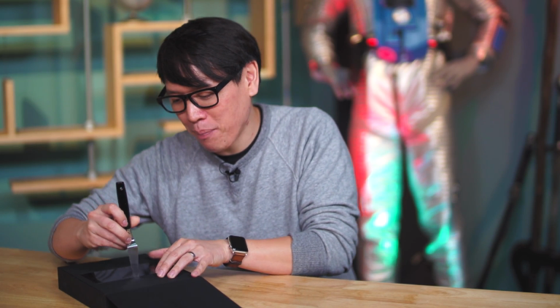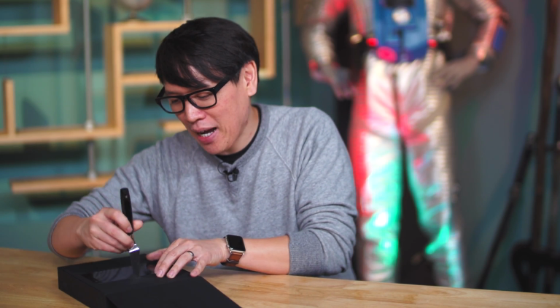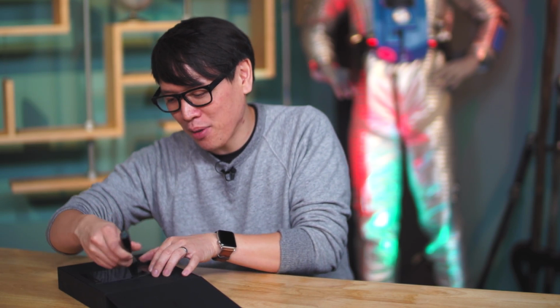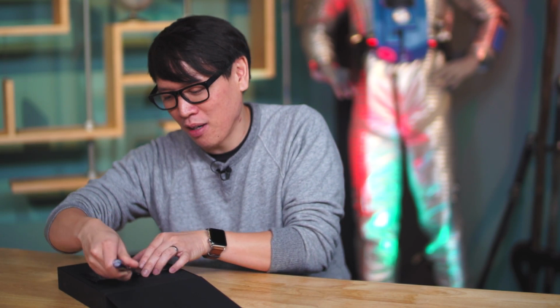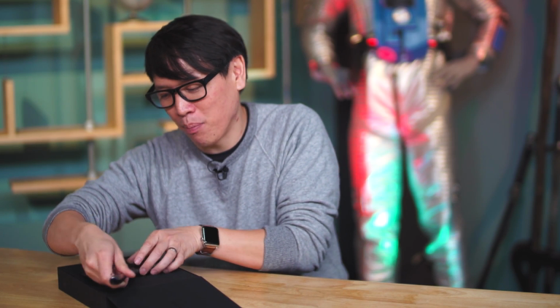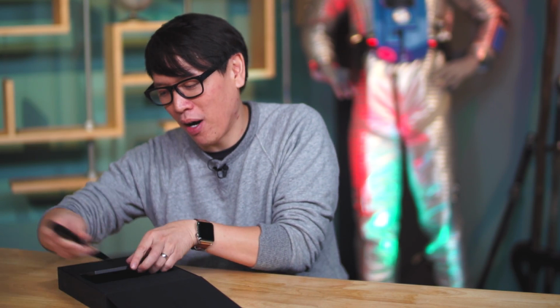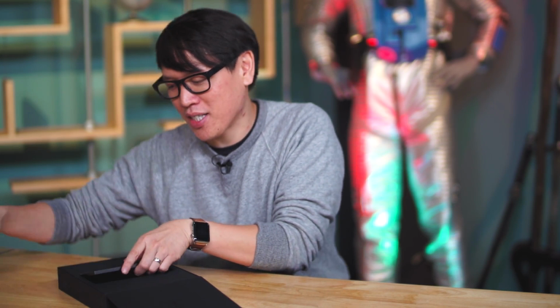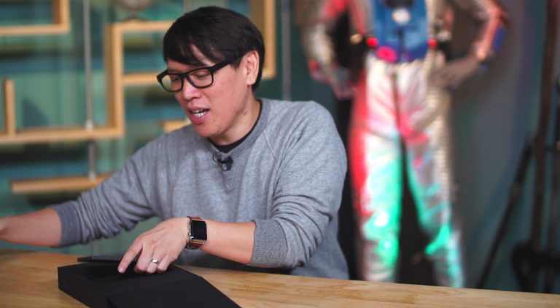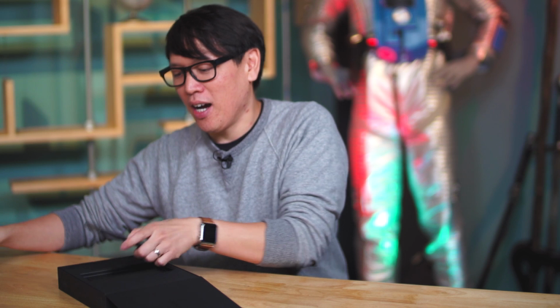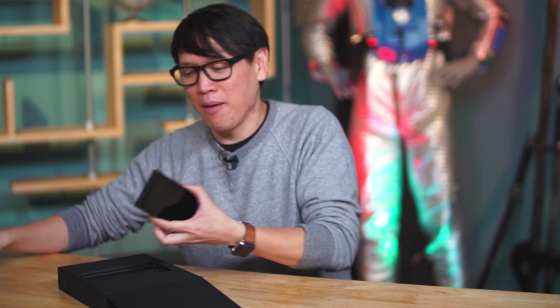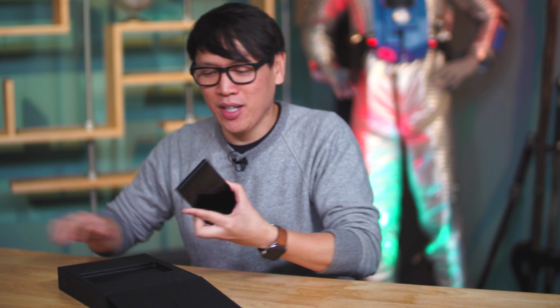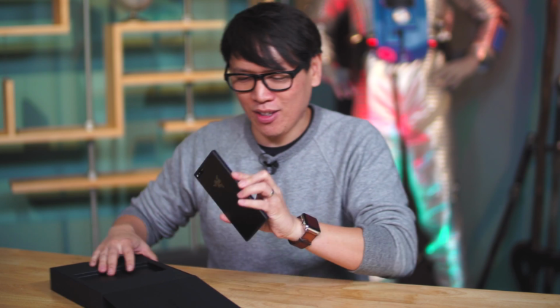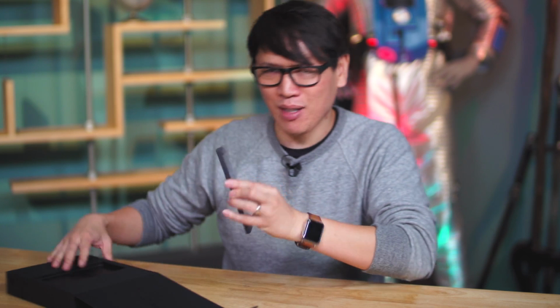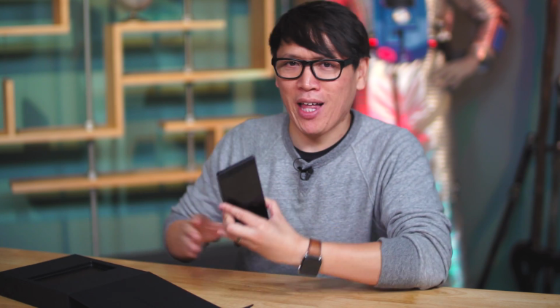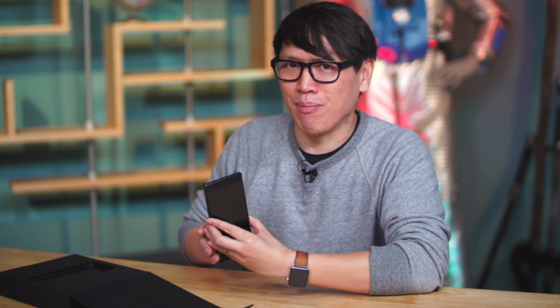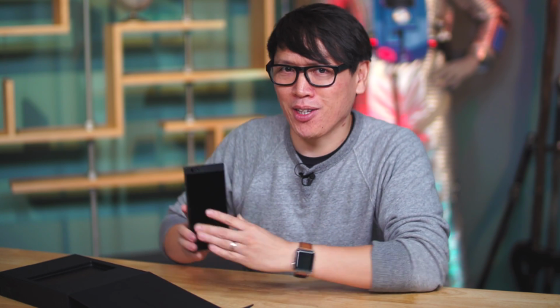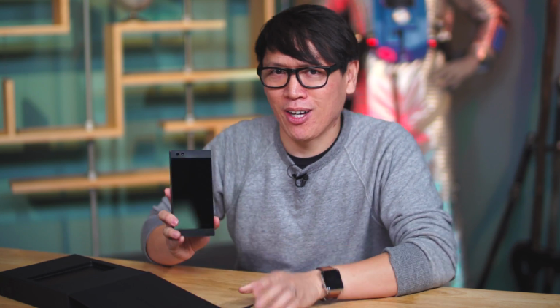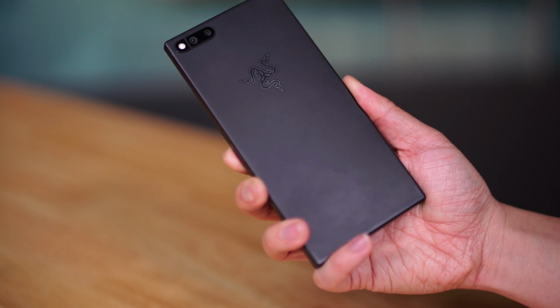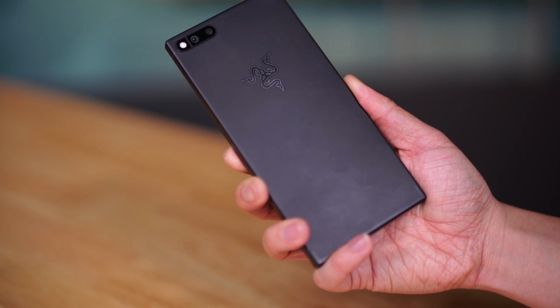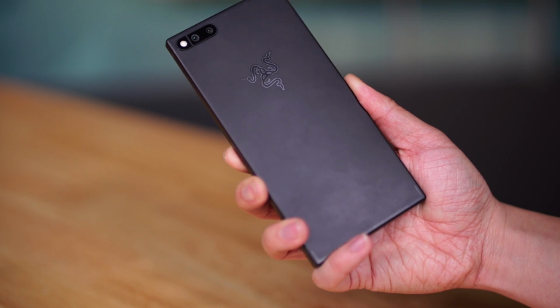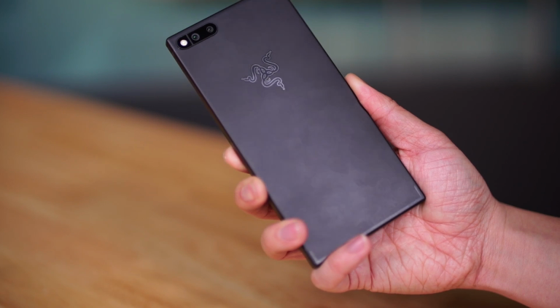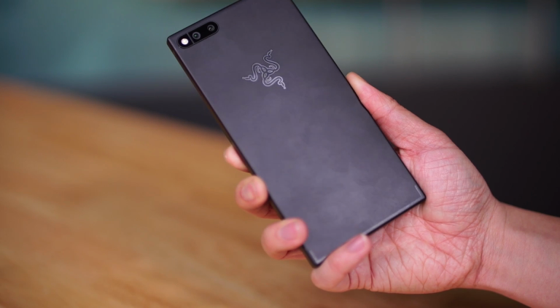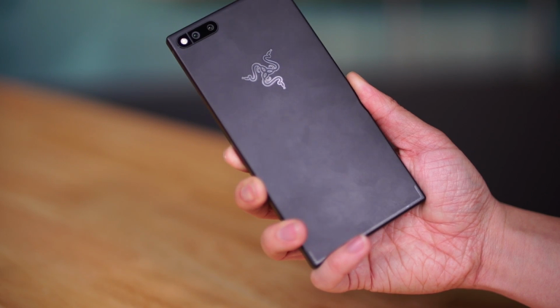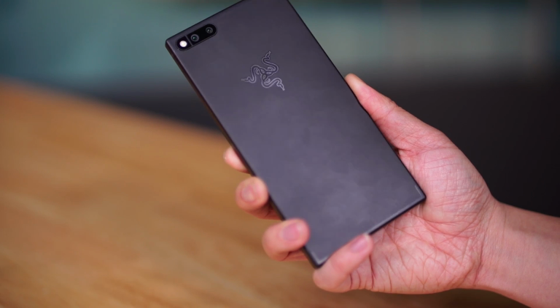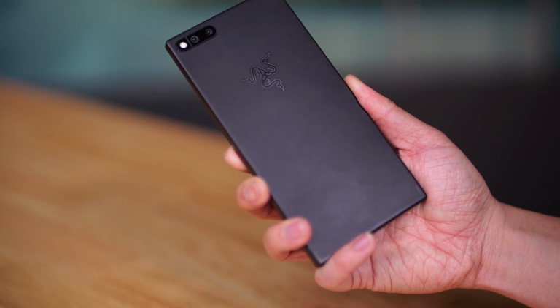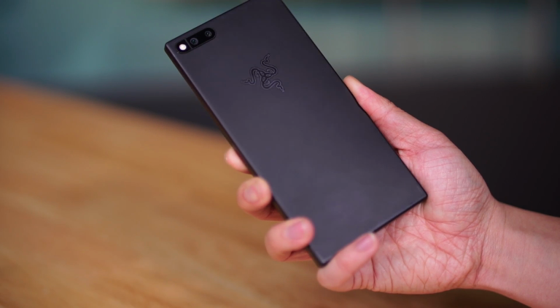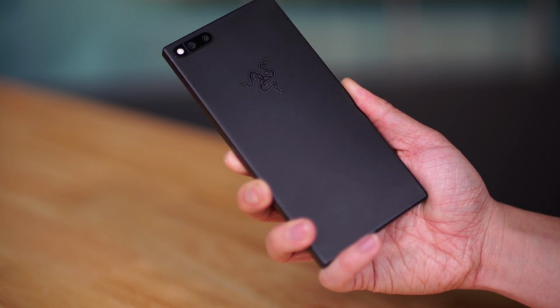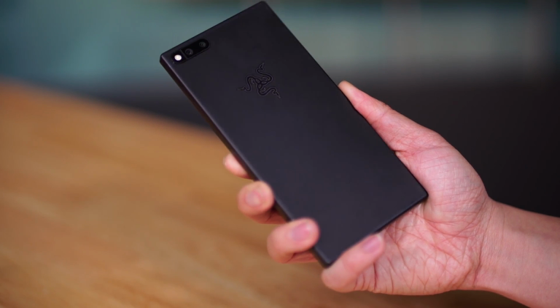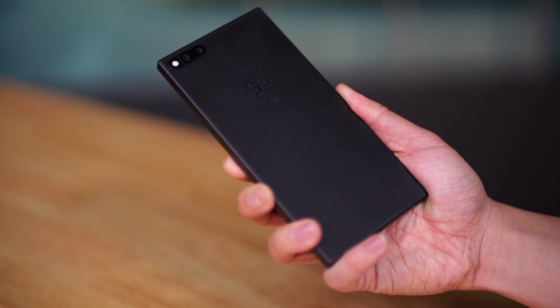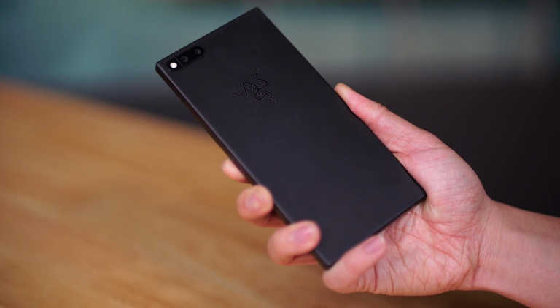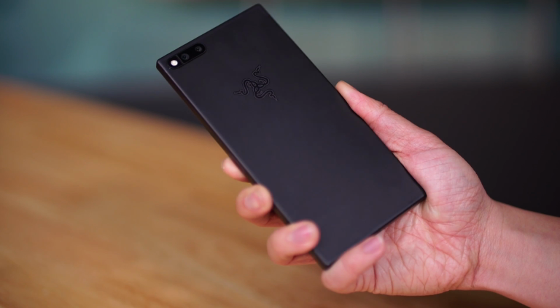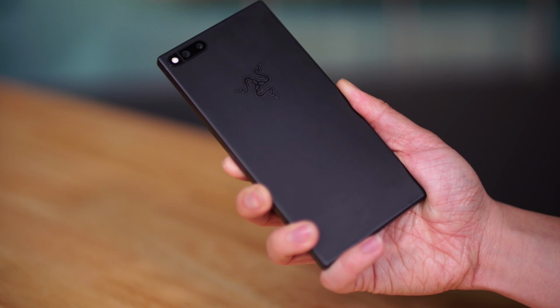Pop it out of the box. It looks like a black monolith, almost like the monolith from 2001: A Space Odyssey, doesn't it?